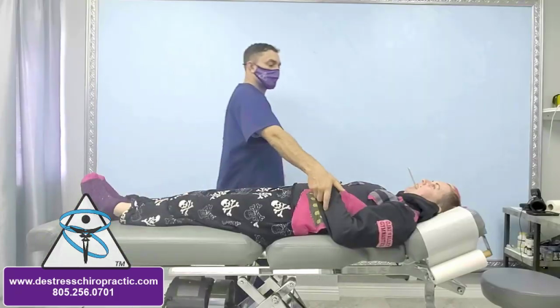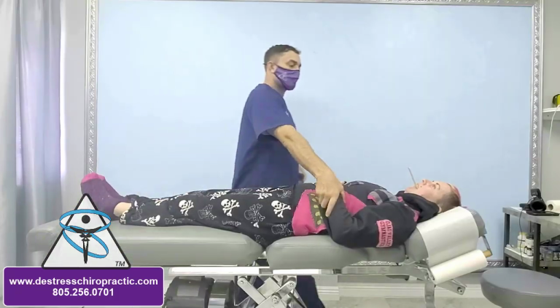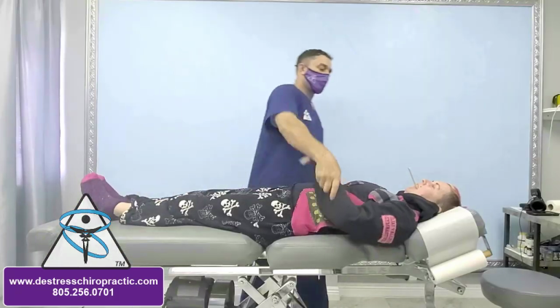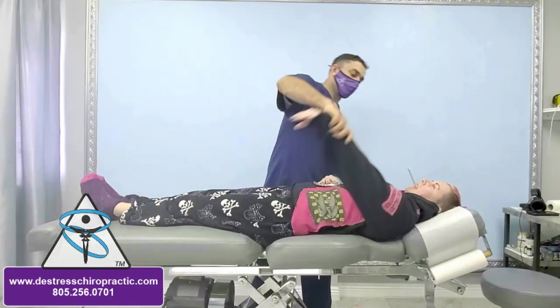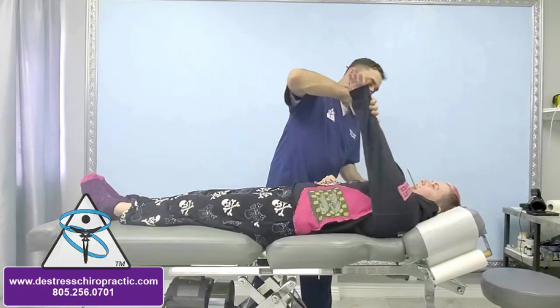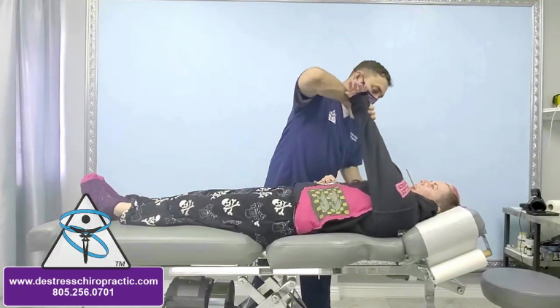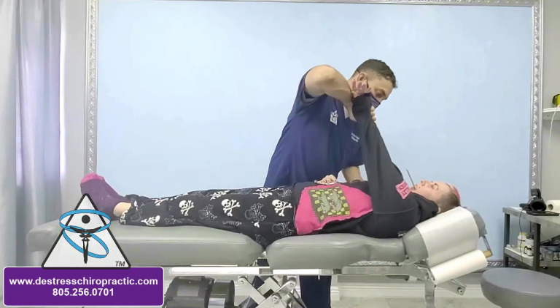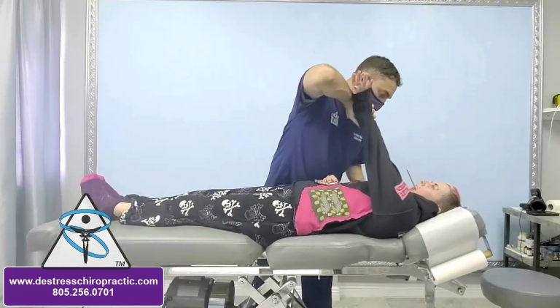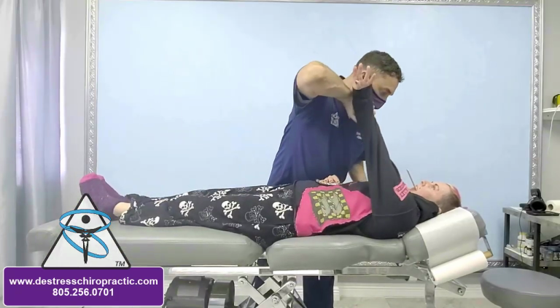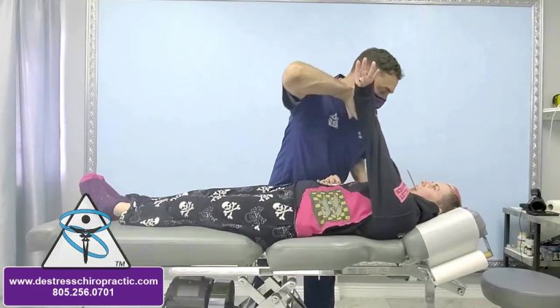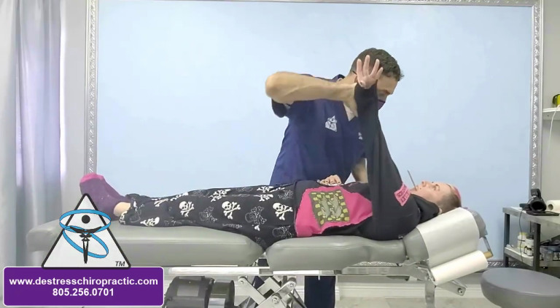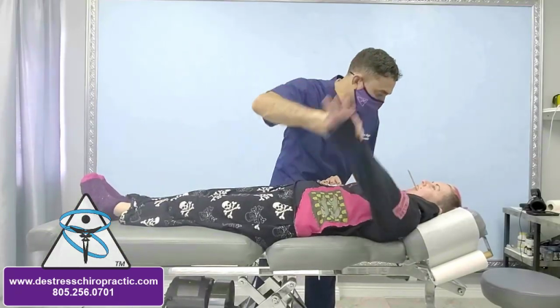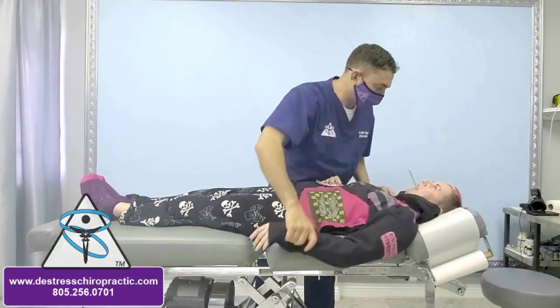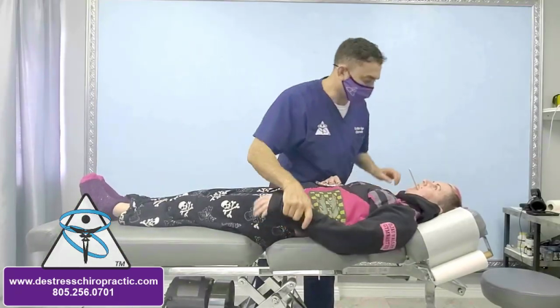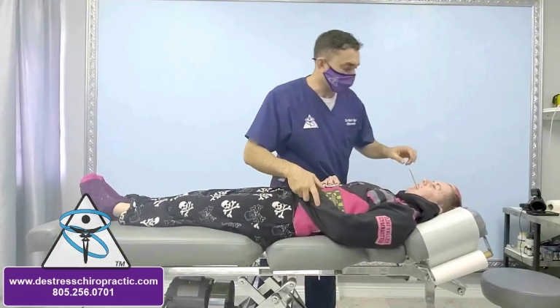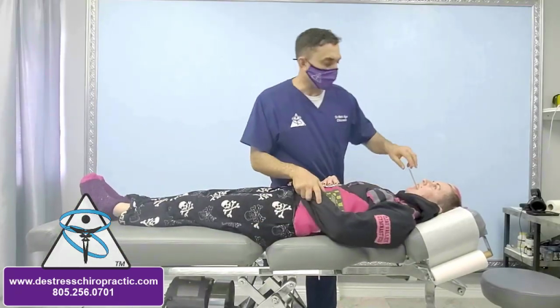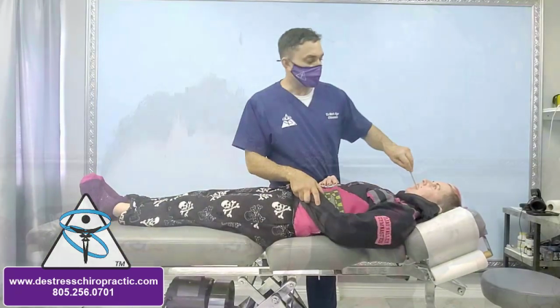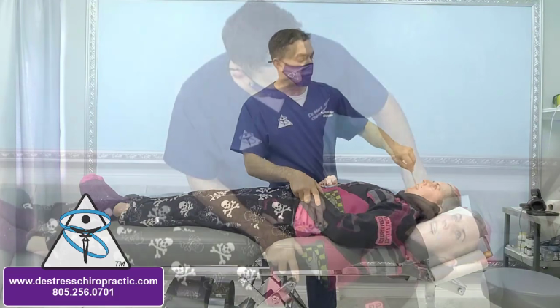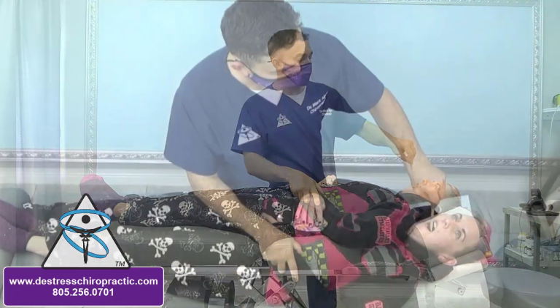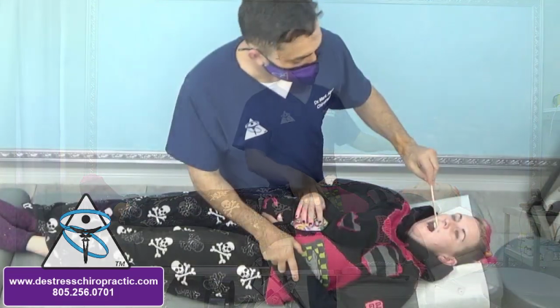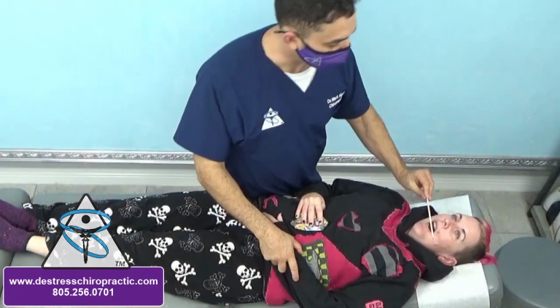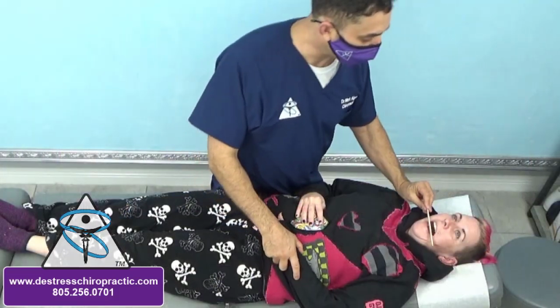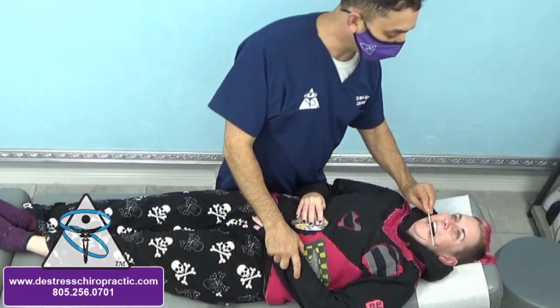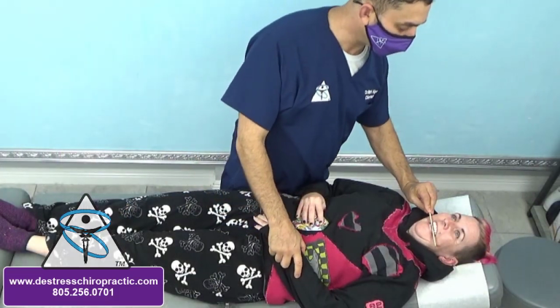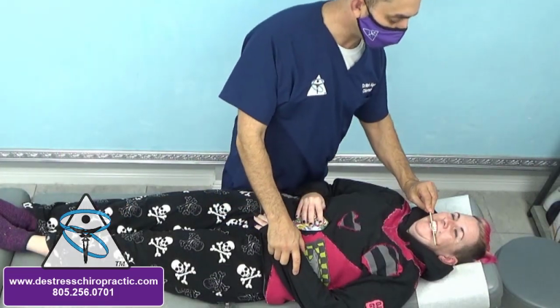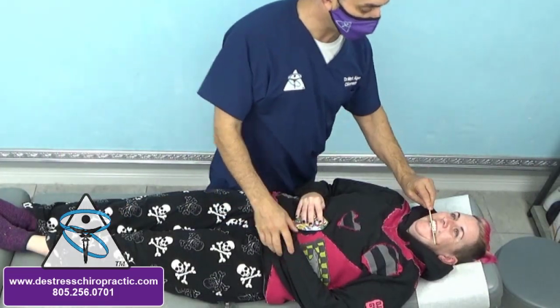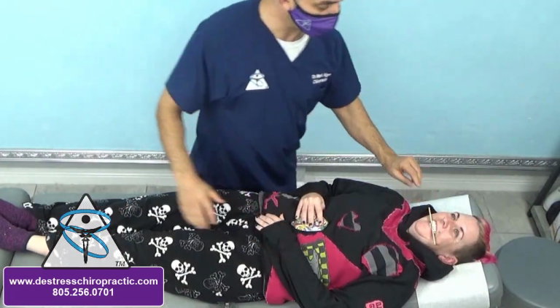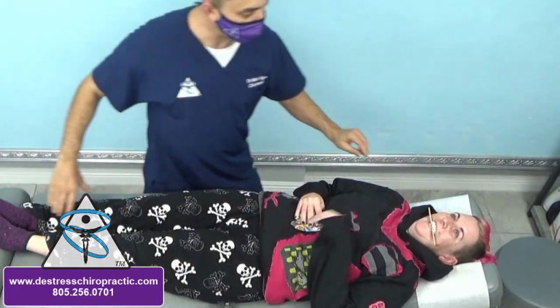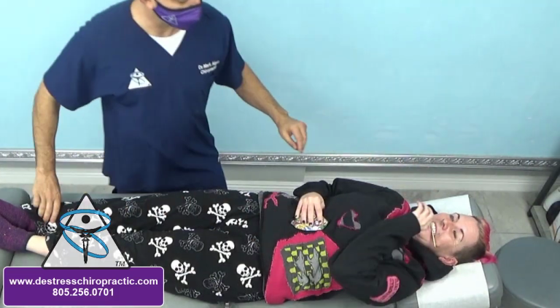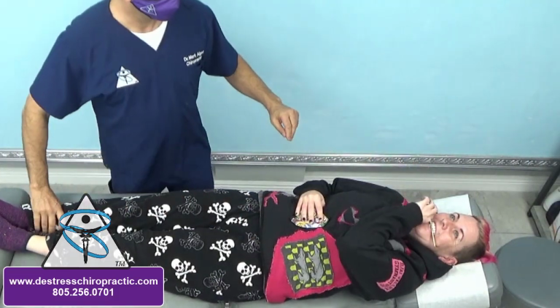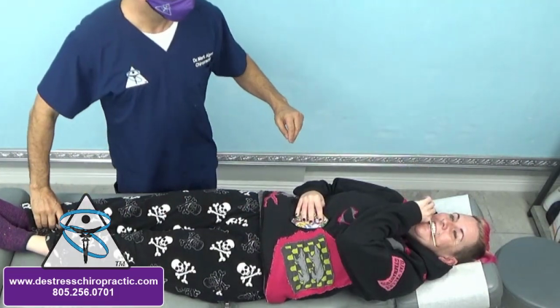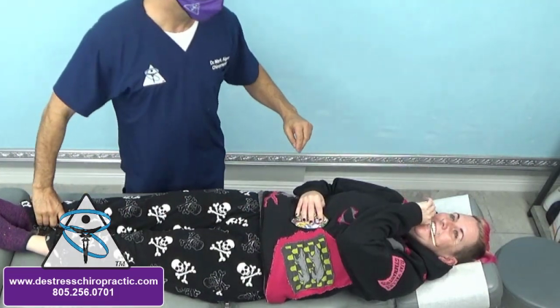This is the first time I've seen a need to bilaterally gap the TMJ to cause the patient's muscles to facilitate.